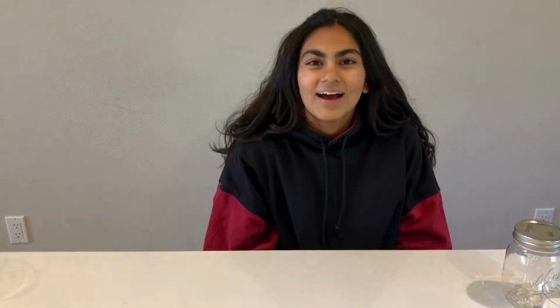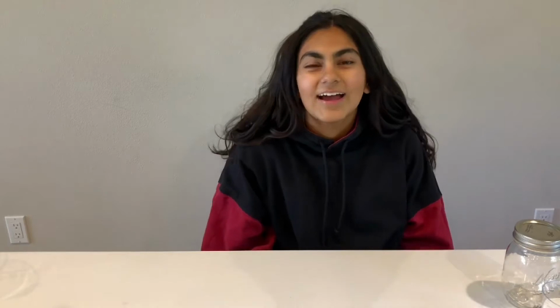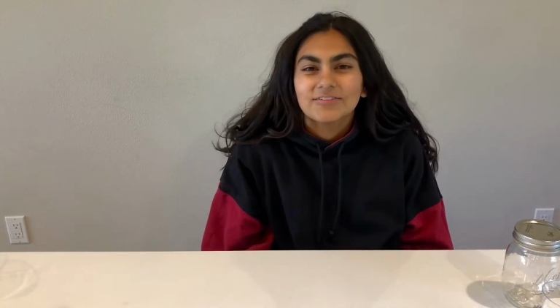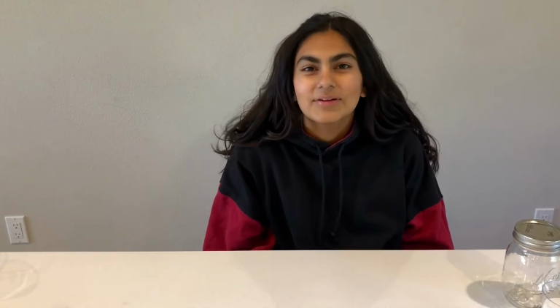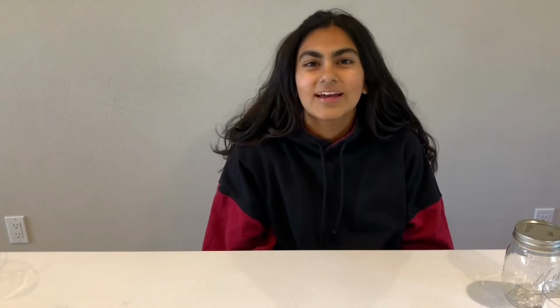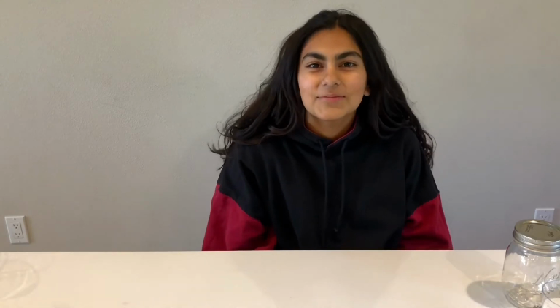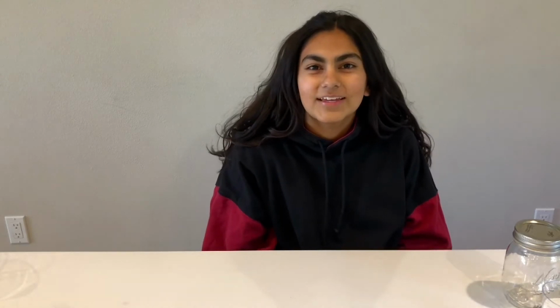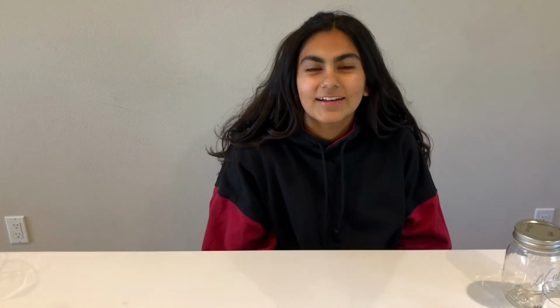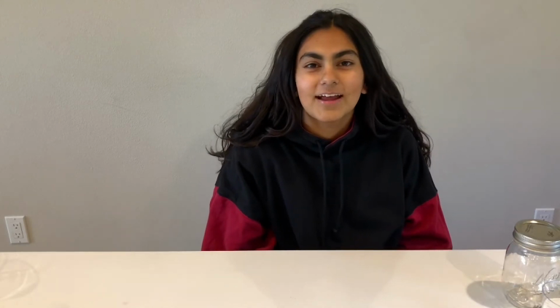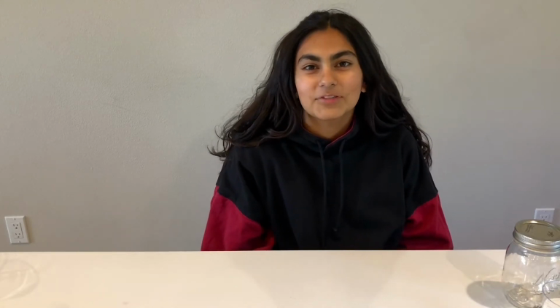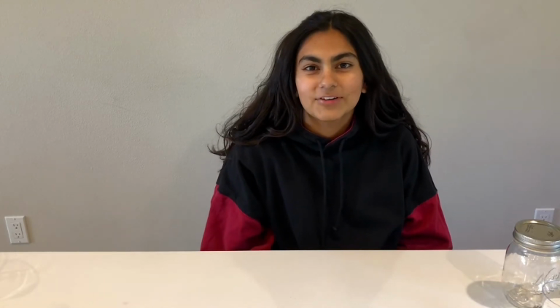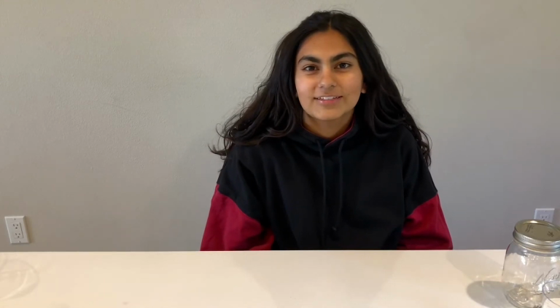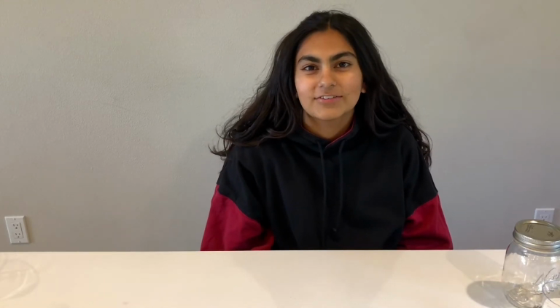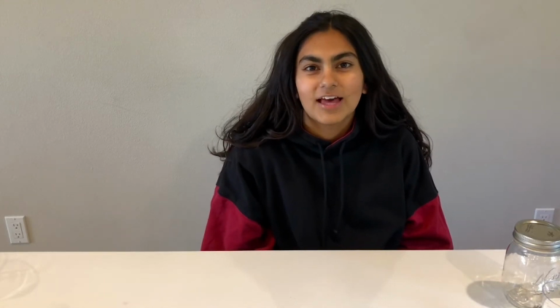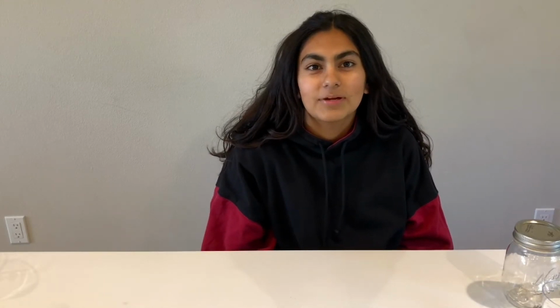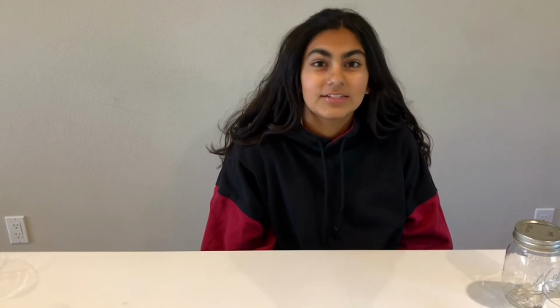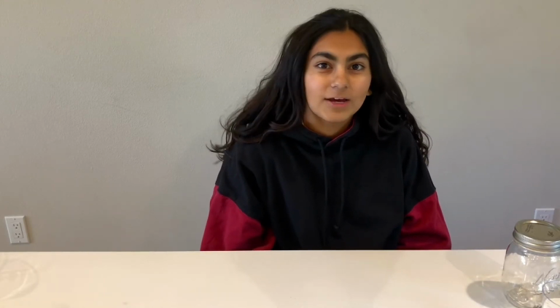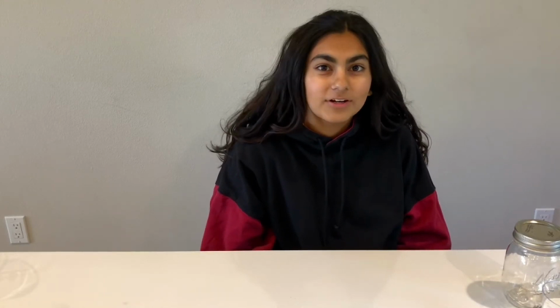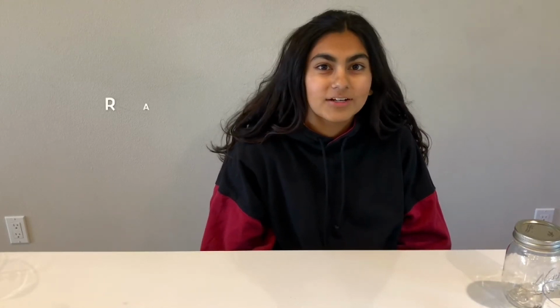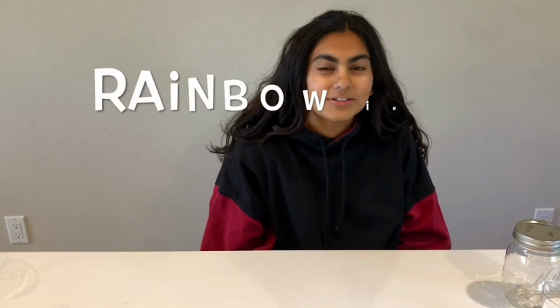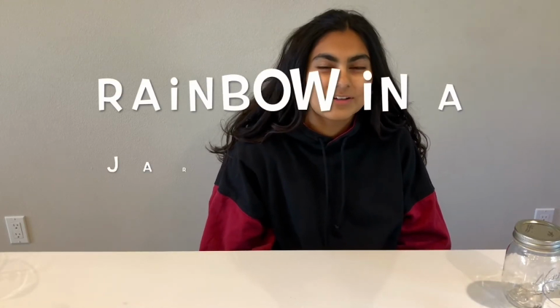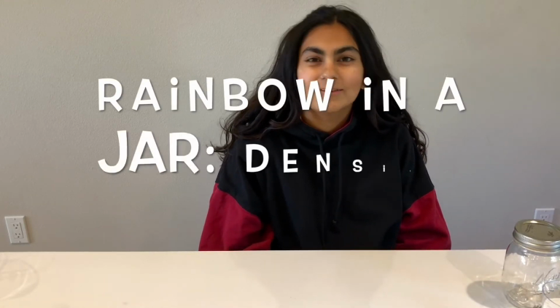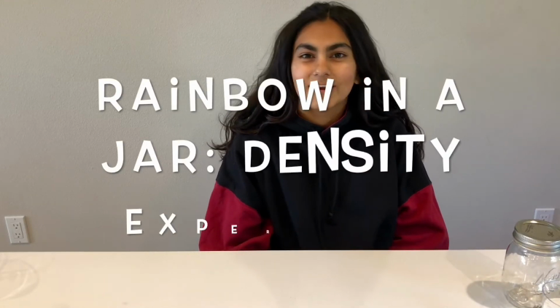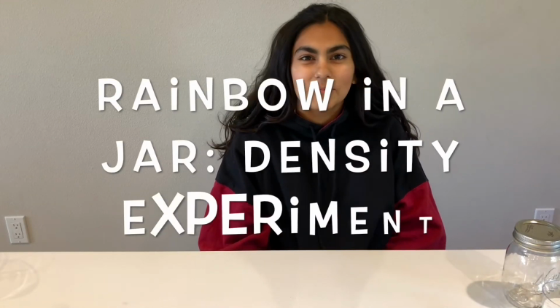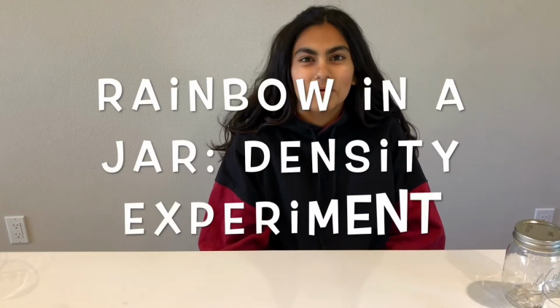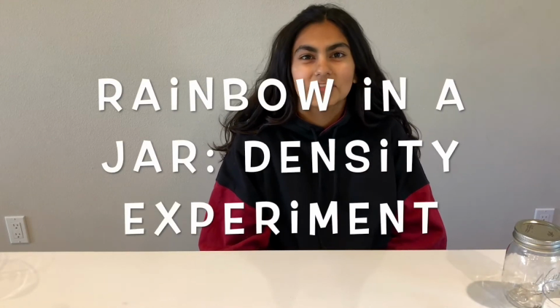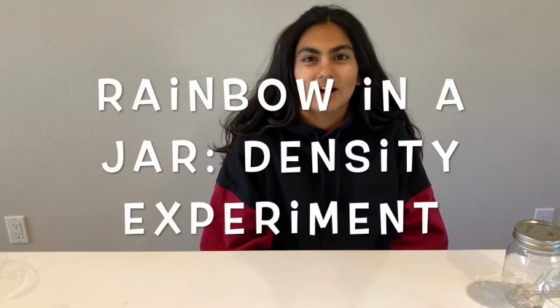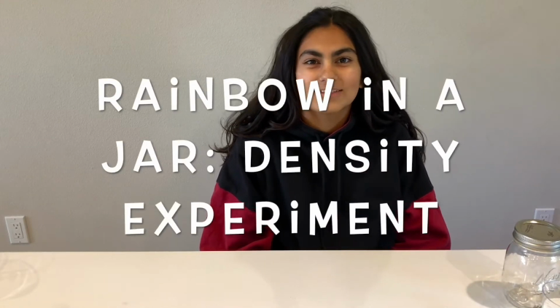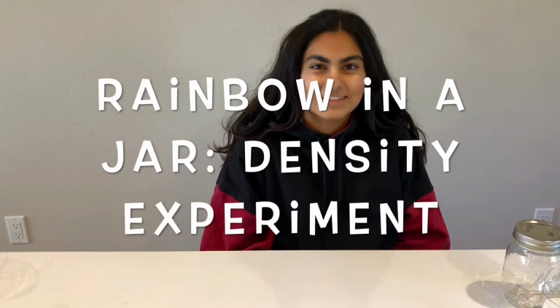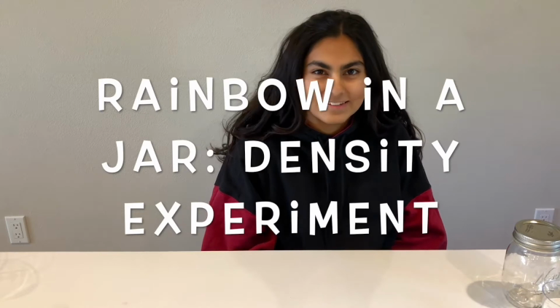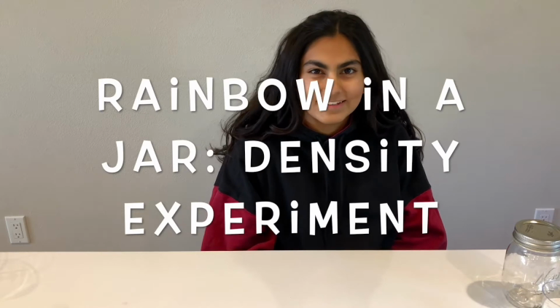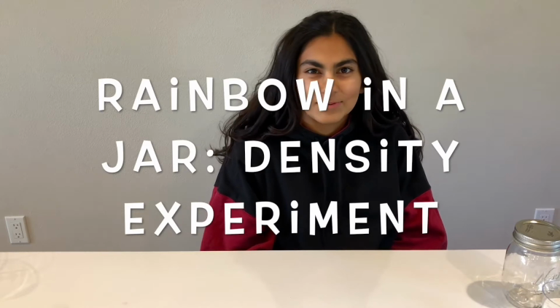Hi everybody, I'm Zaina, and I'm with the Creativity Lab. Today we are going to be doing a rainbow in the jar density experiment.